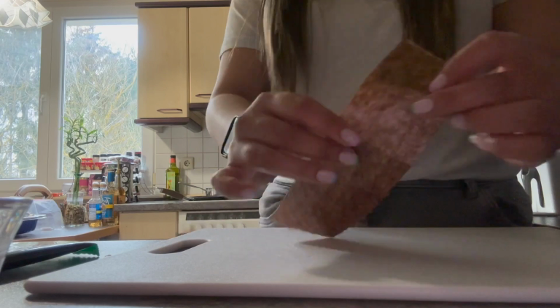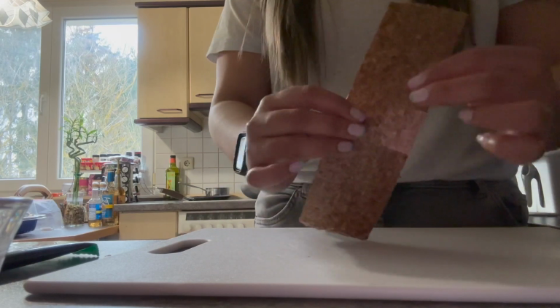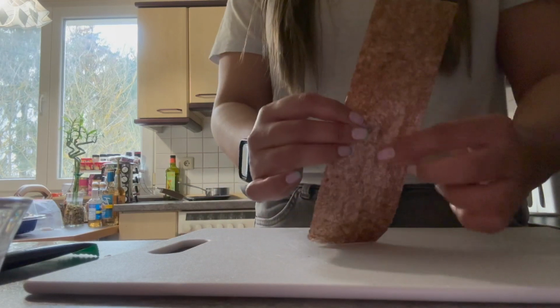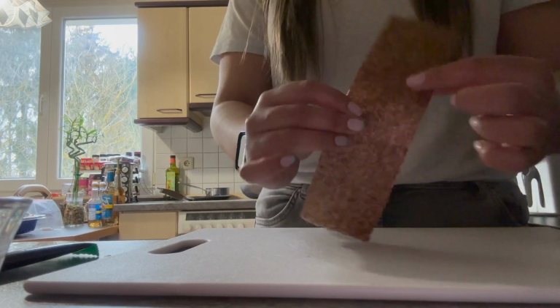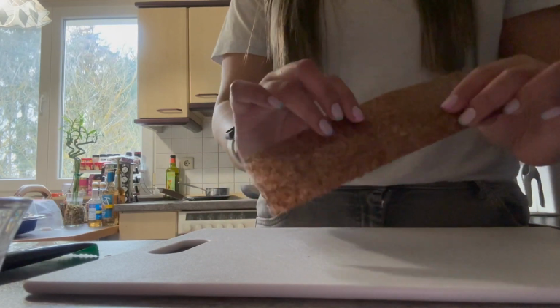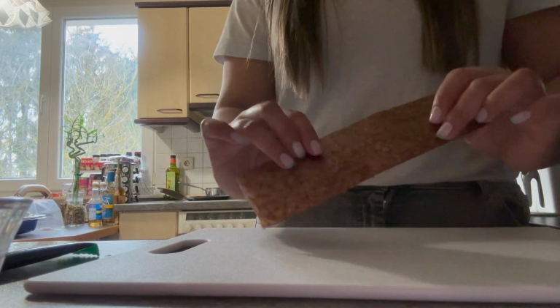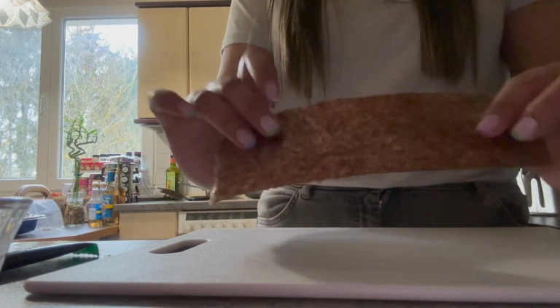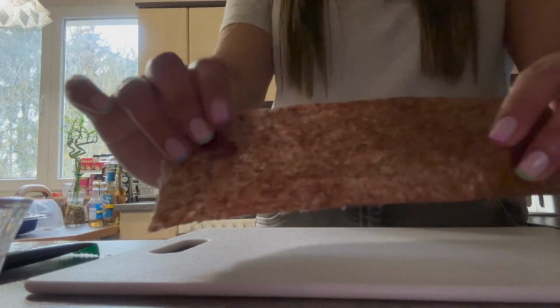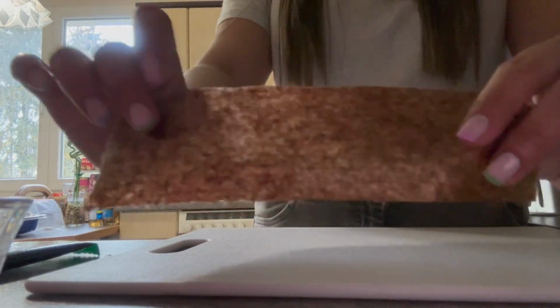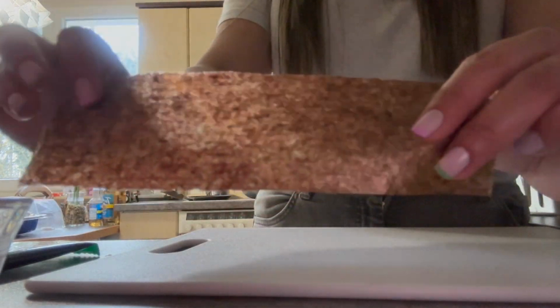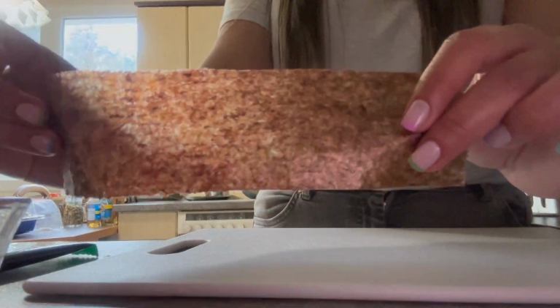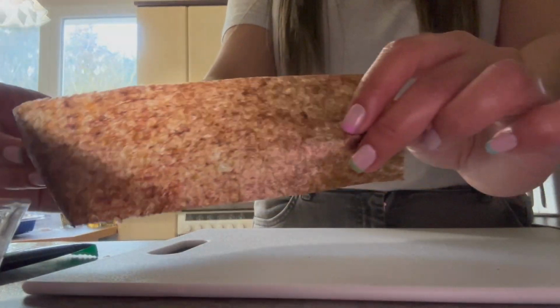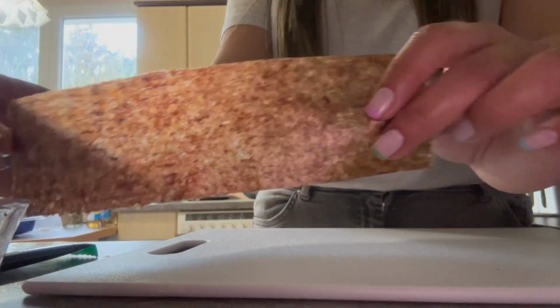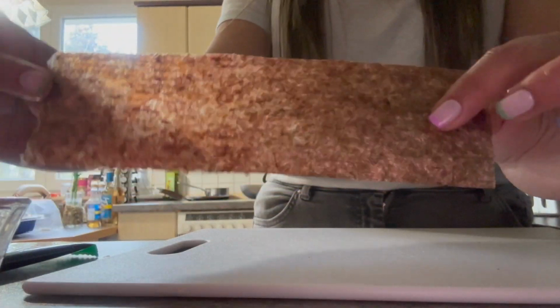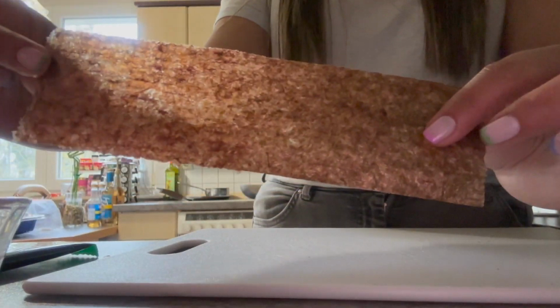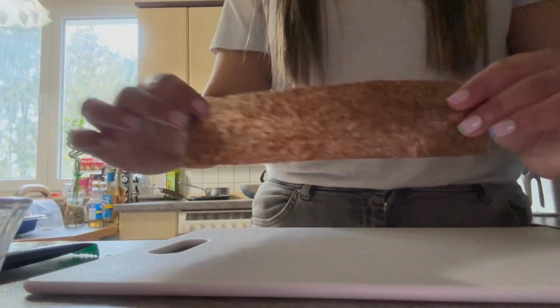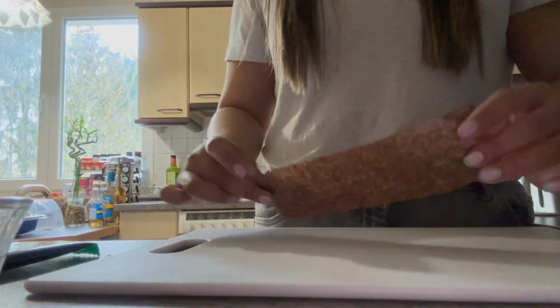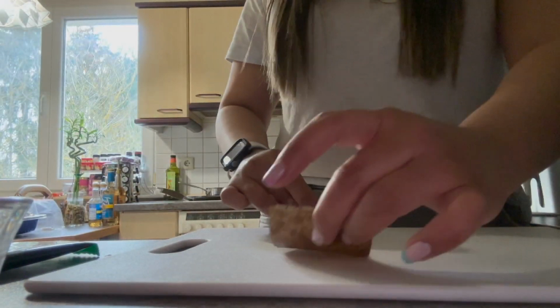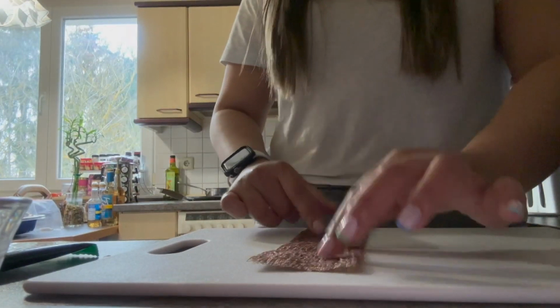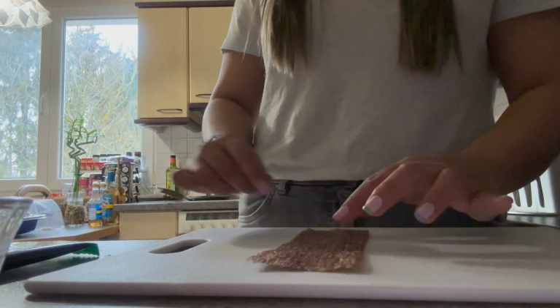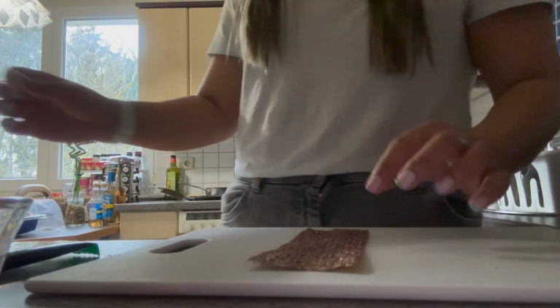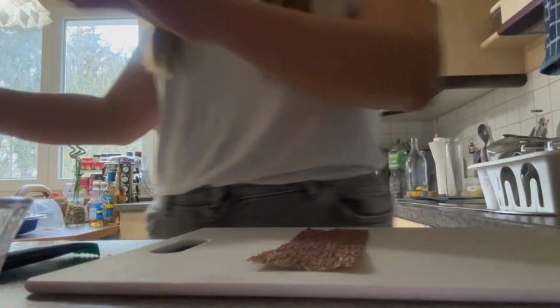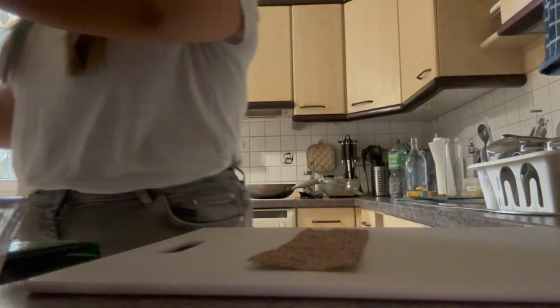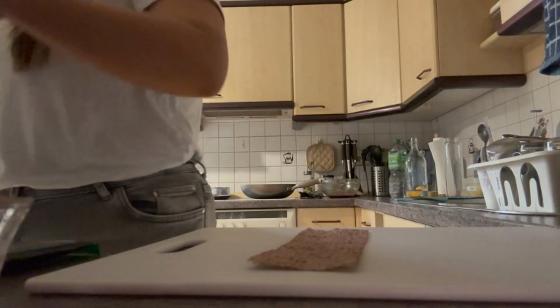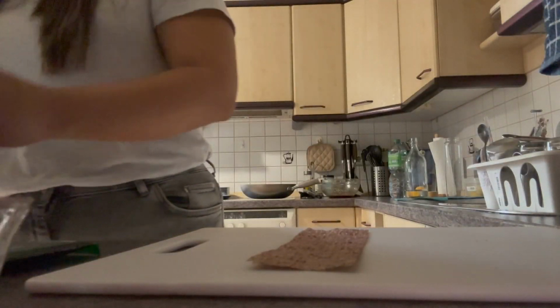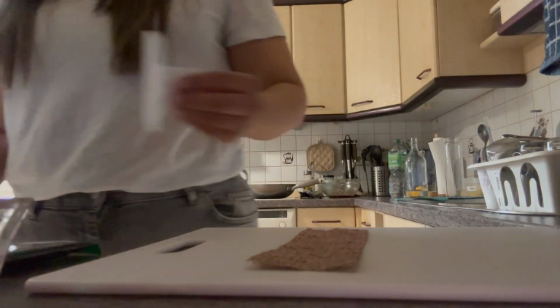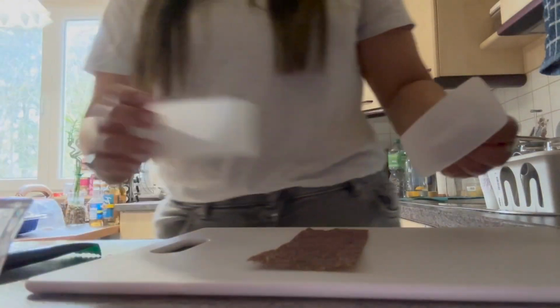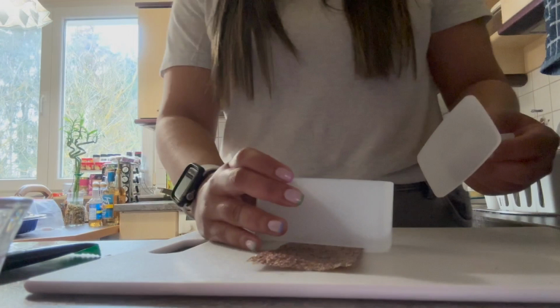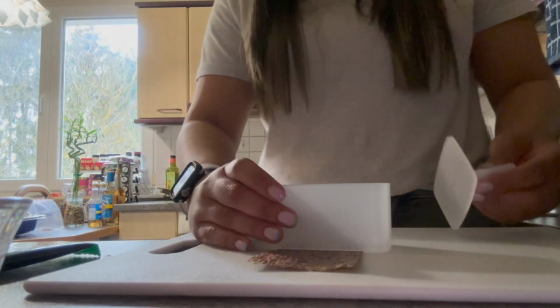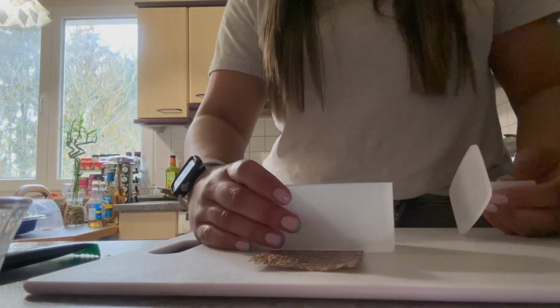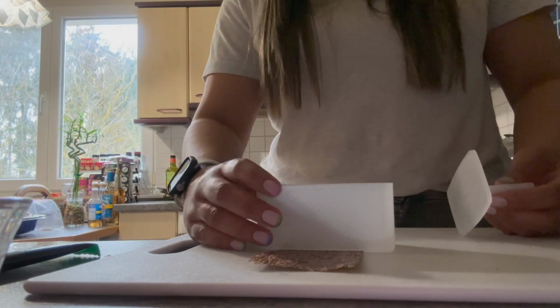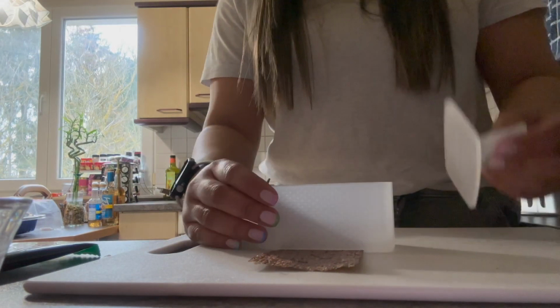Once the Spam and rice are done cooking, we can now start building our Spam Musubi.